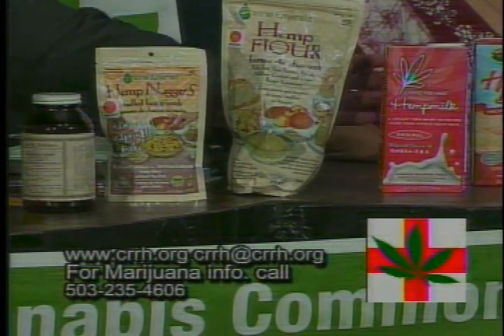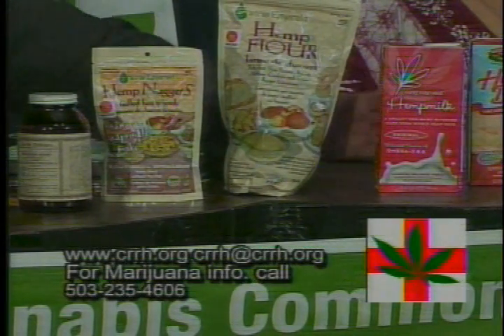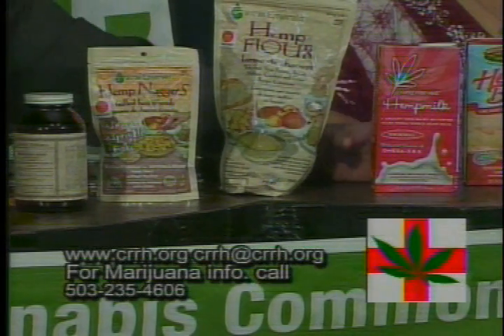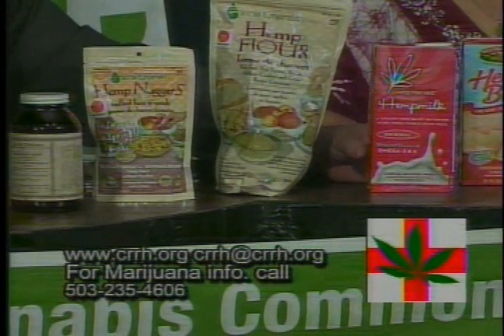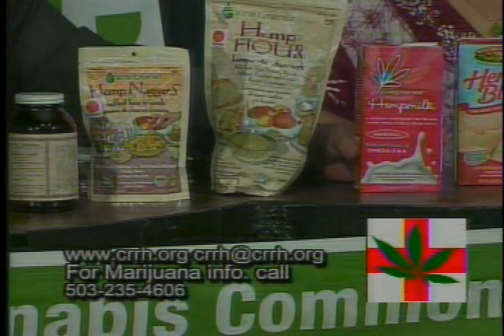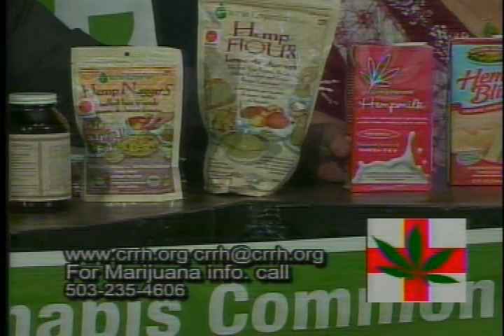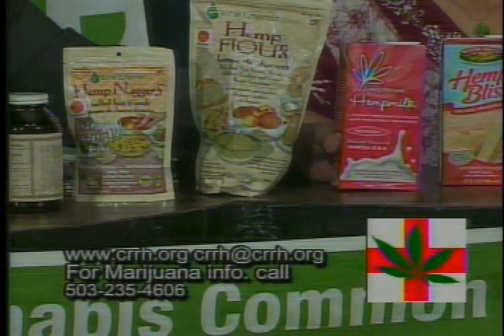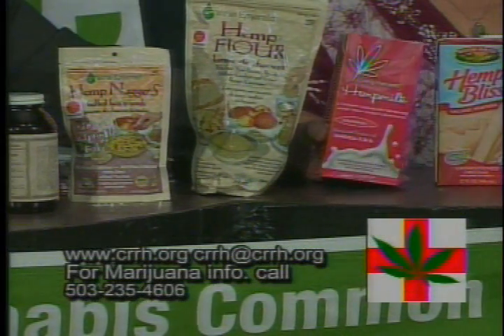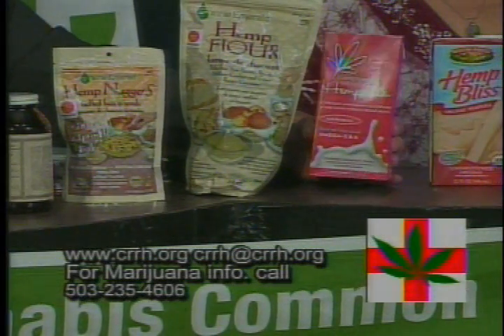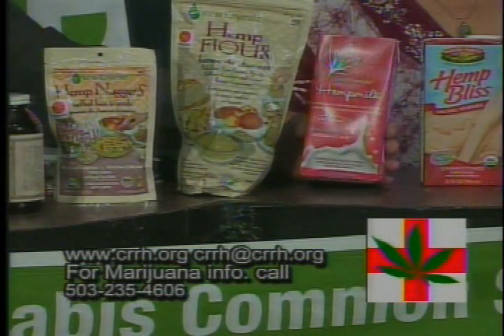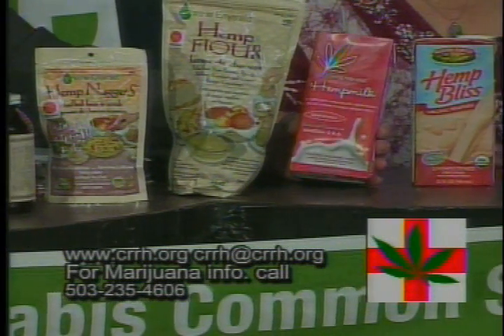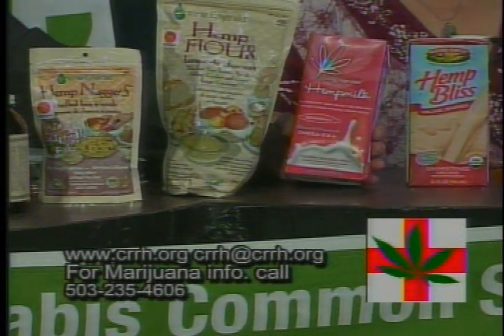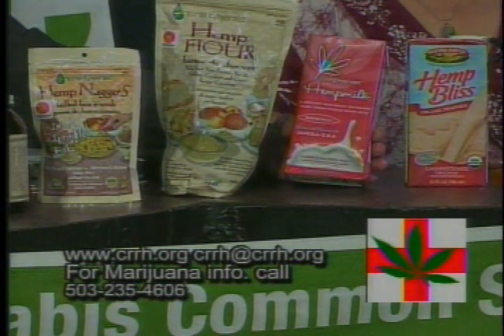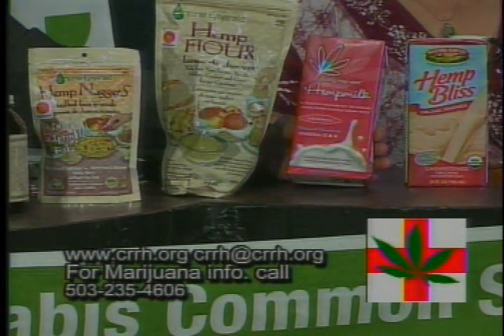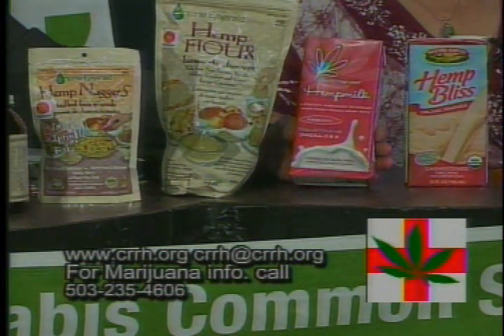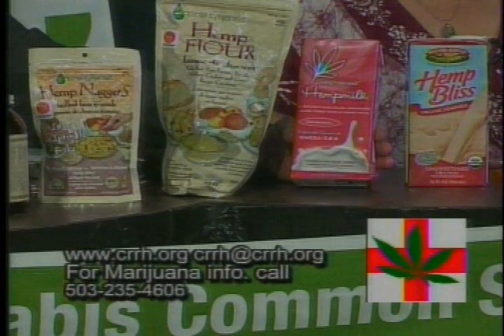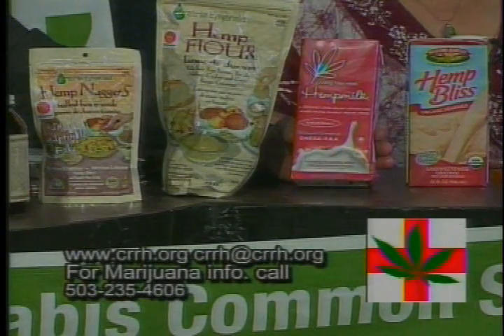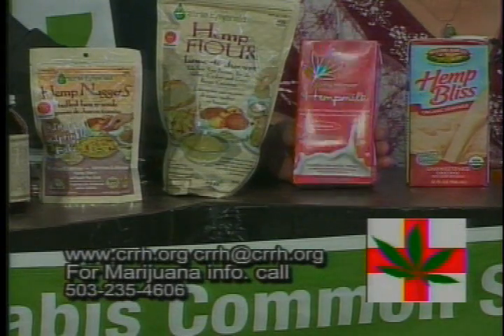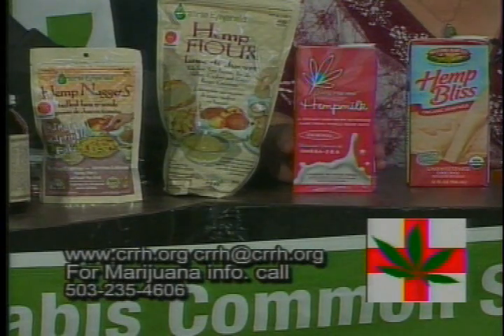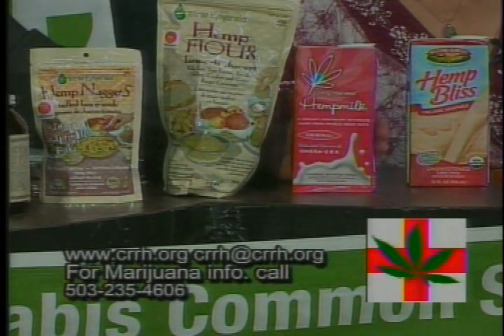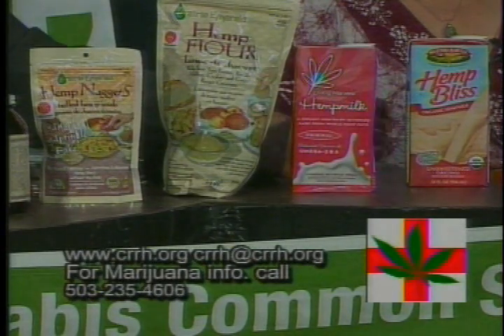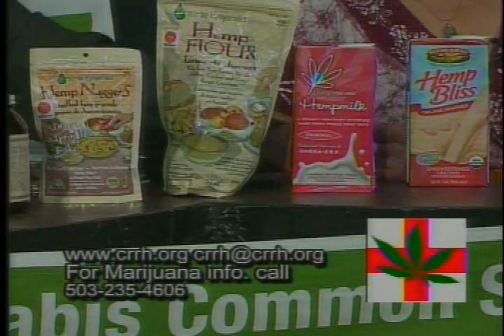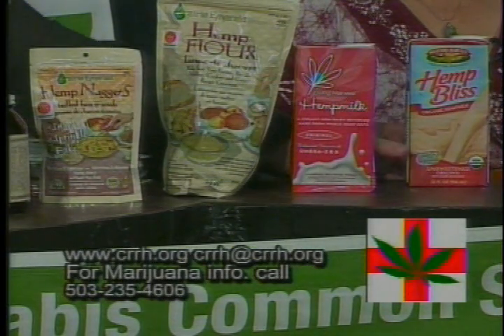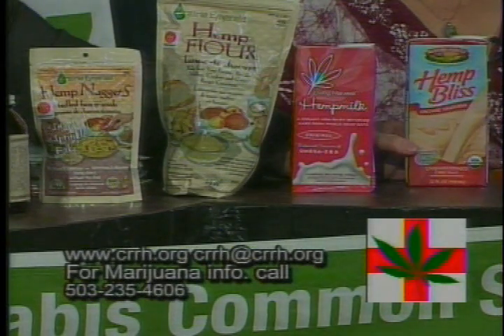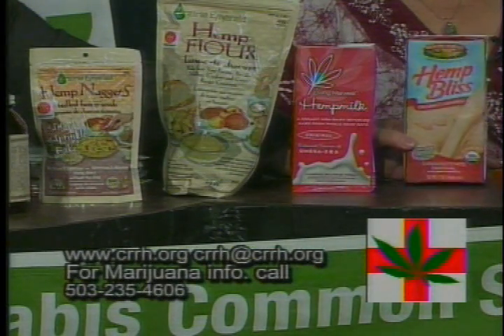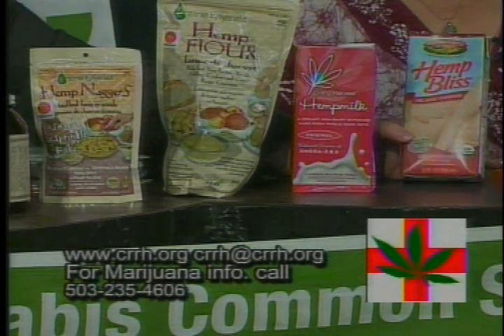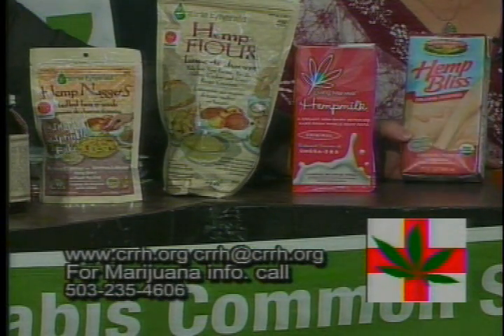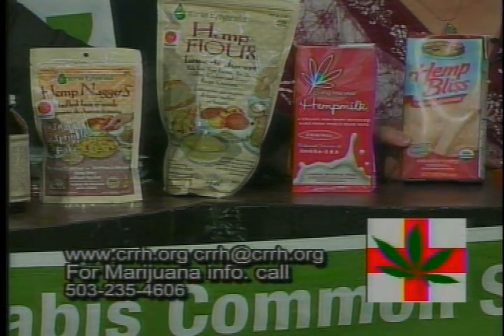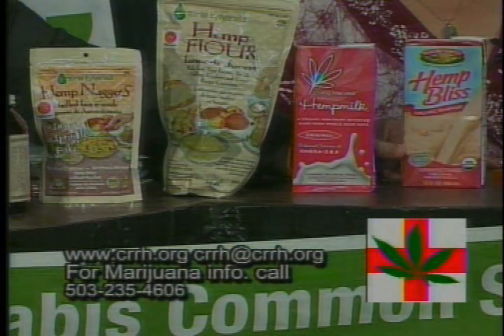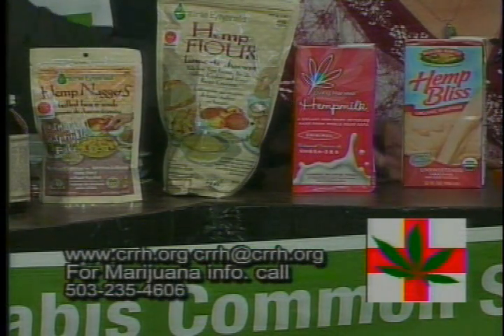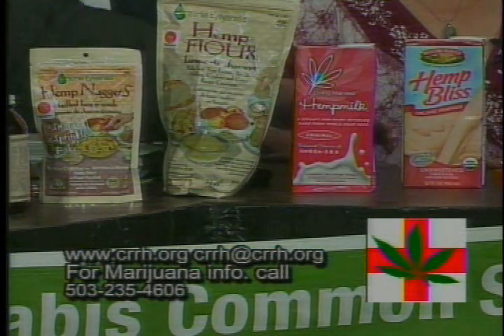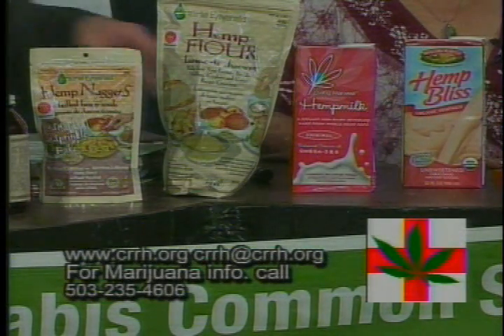And here are a couple of different versions of hemp milk — this one from Living Harvest and this one from Manitoba Harvest.